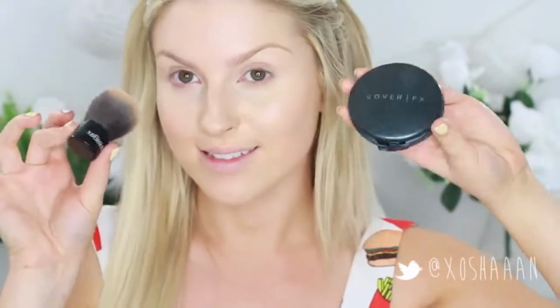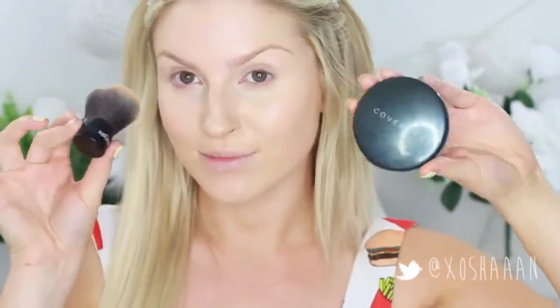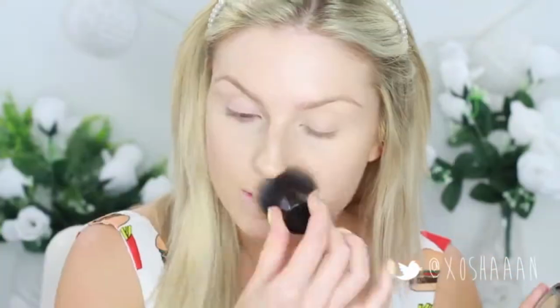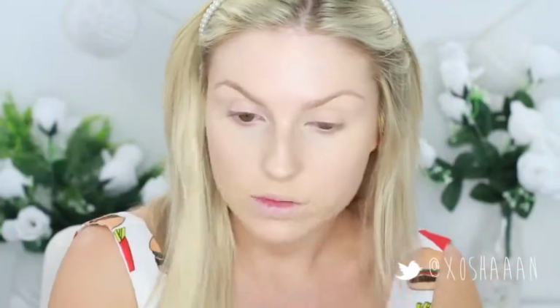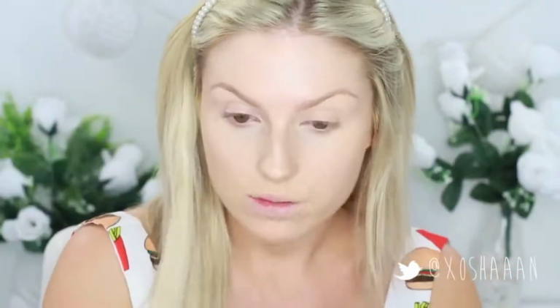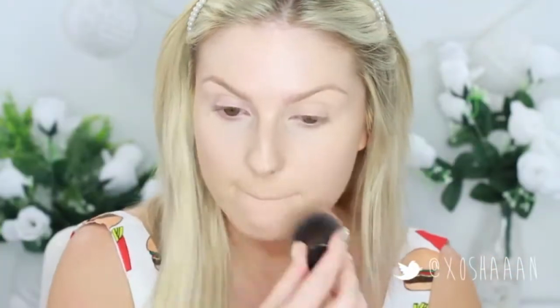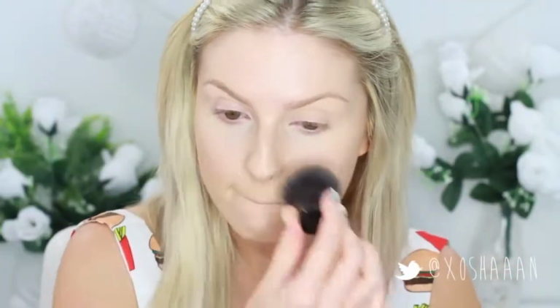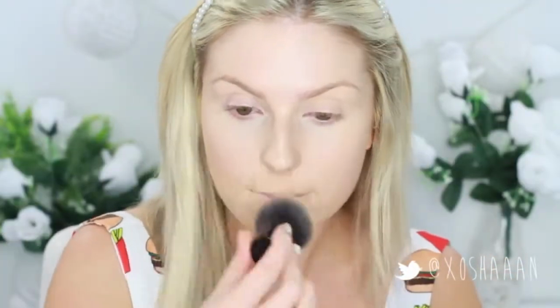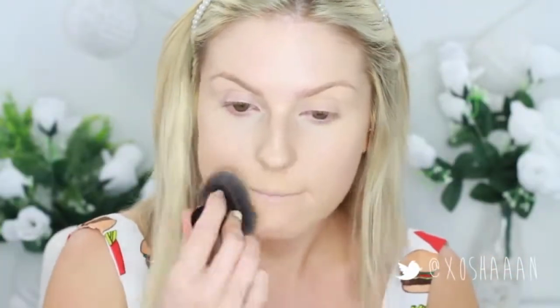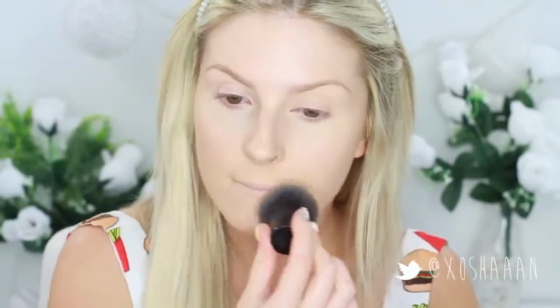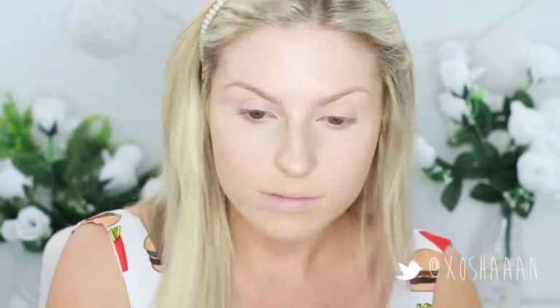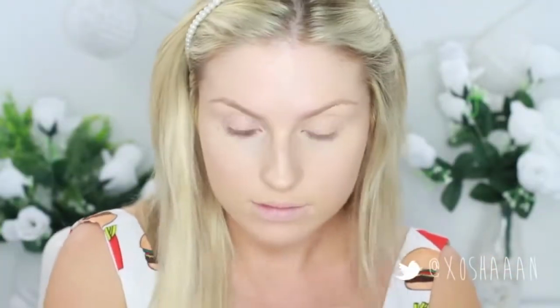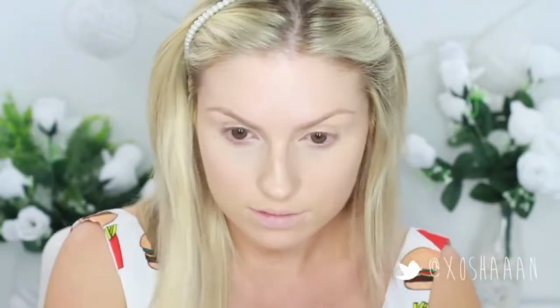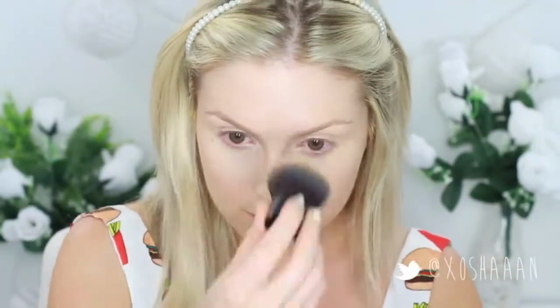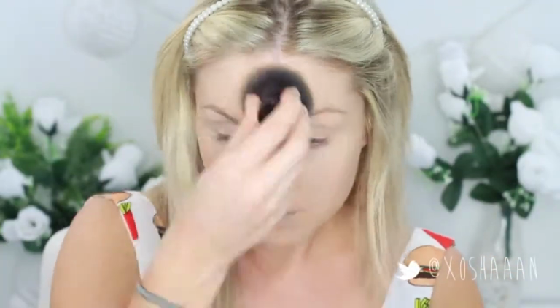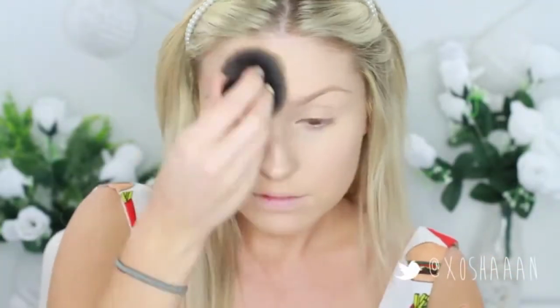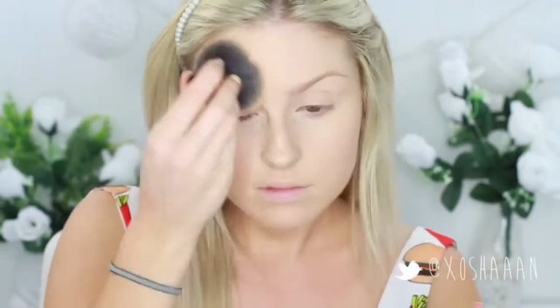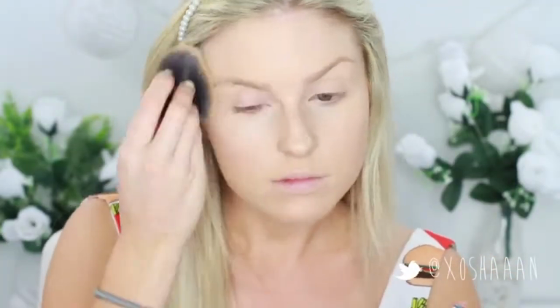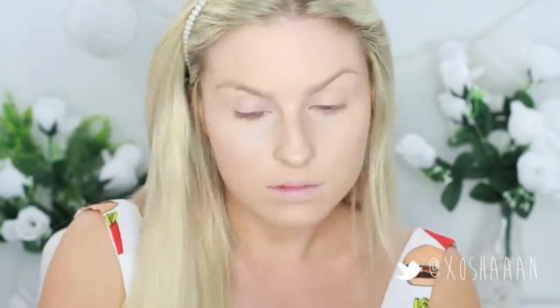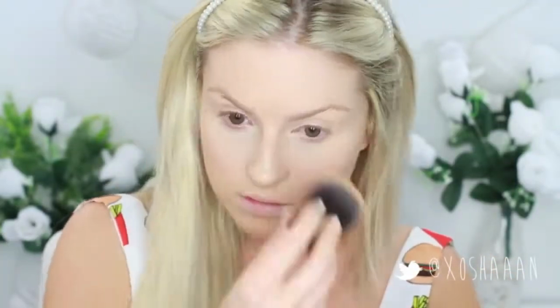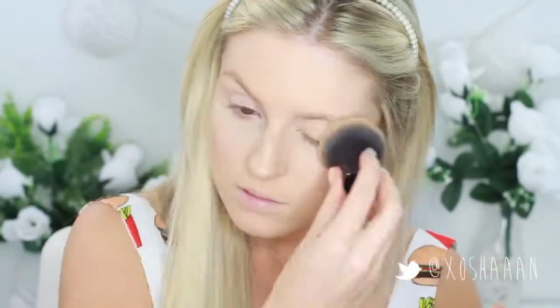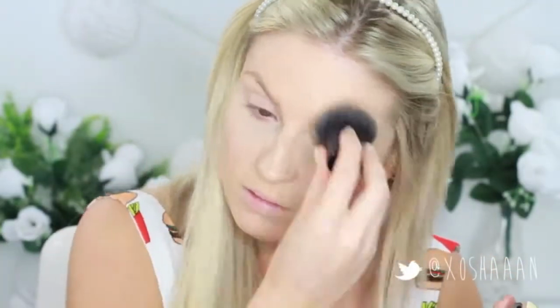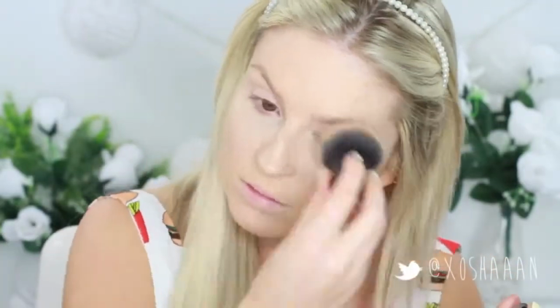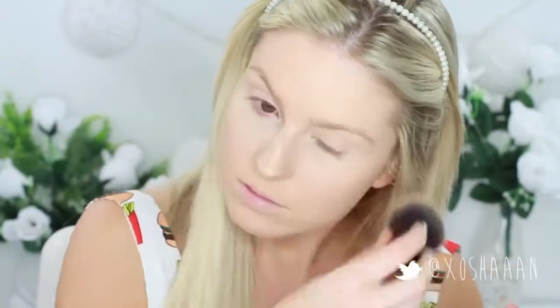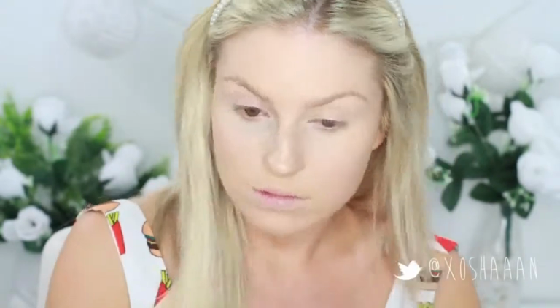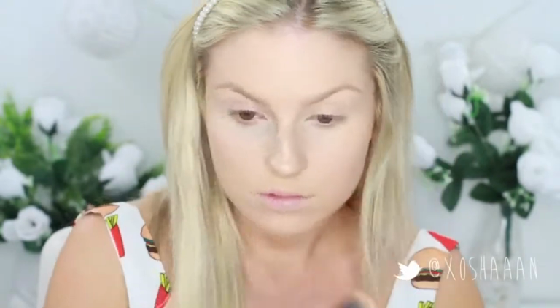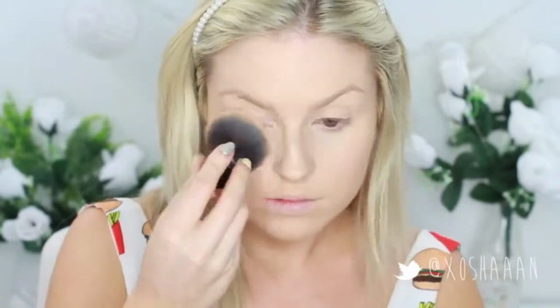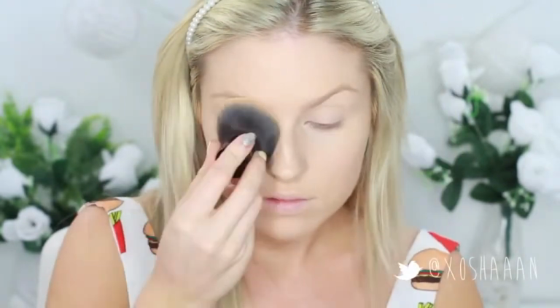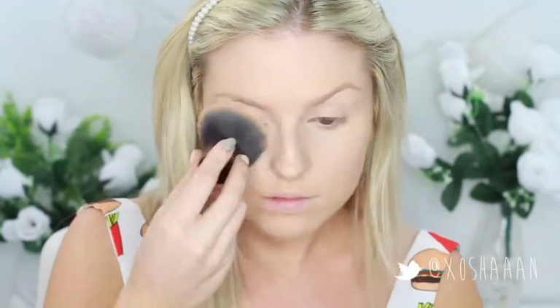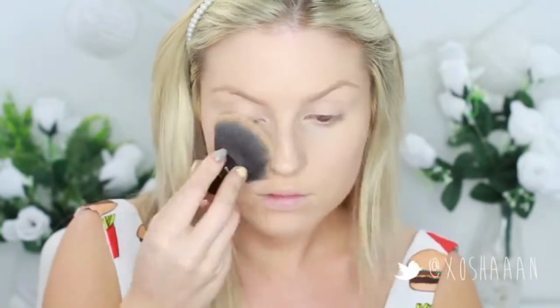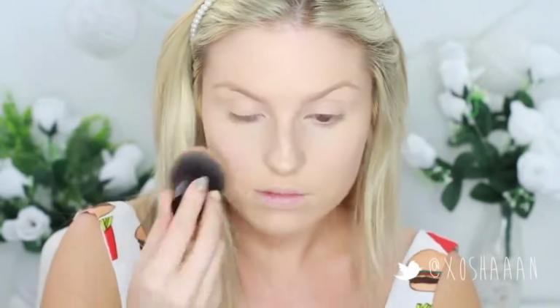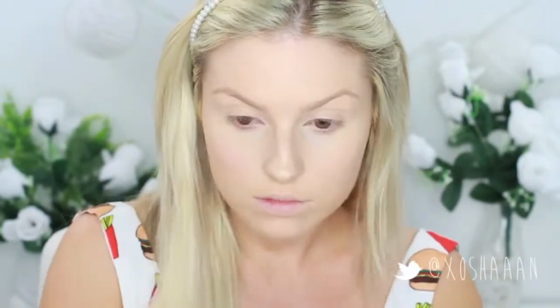And then I'm going to go in with a face powder and just set everything so it lasts all day long.